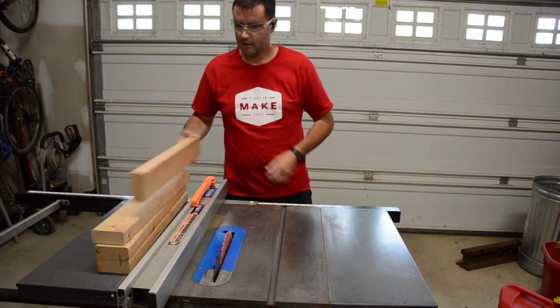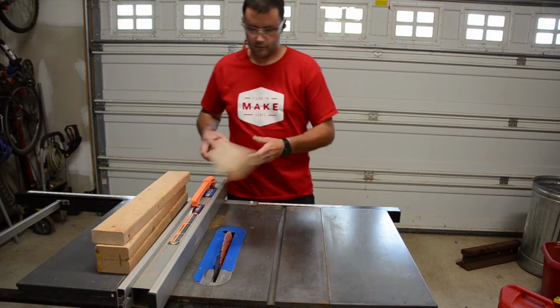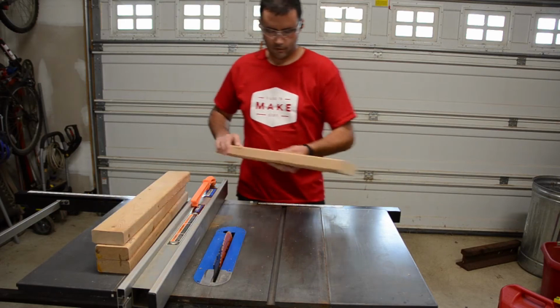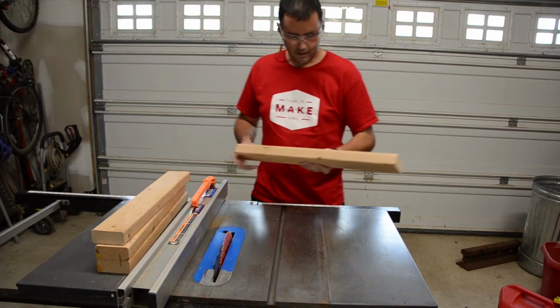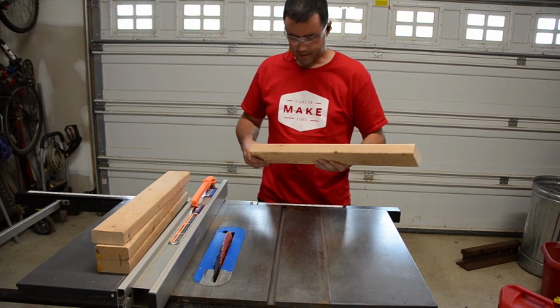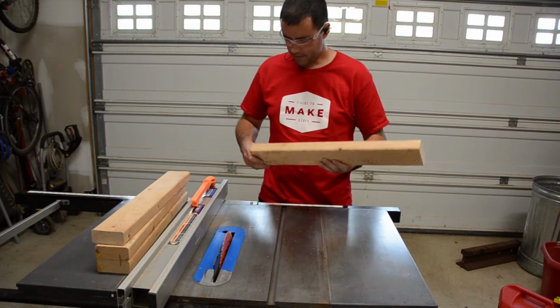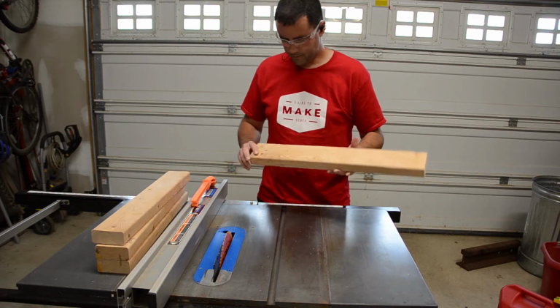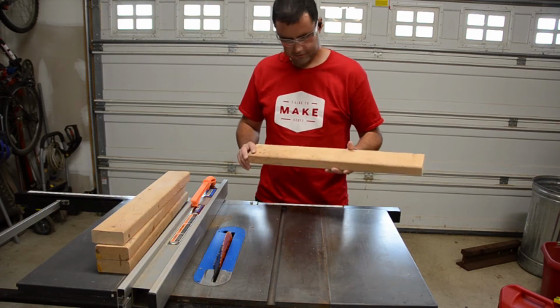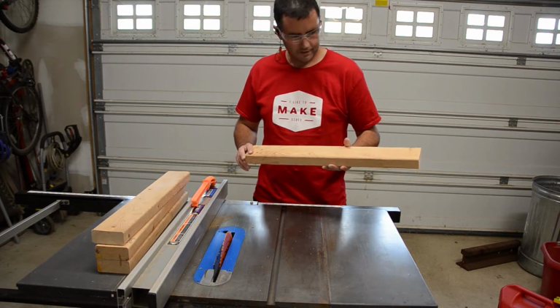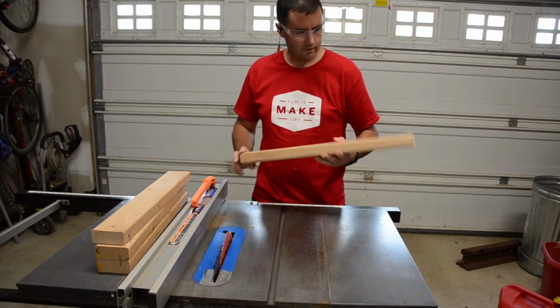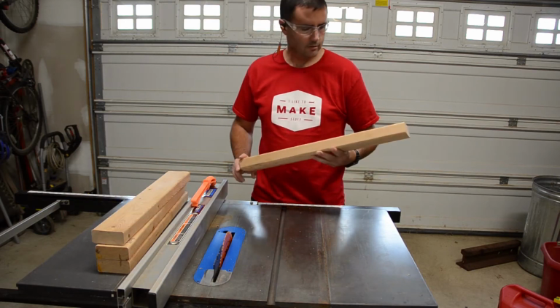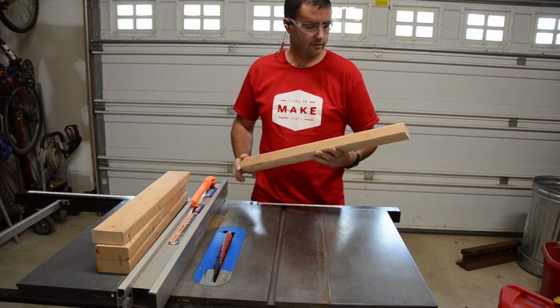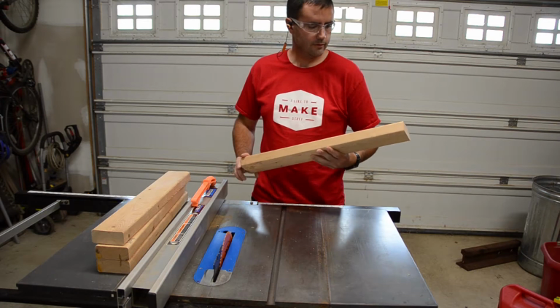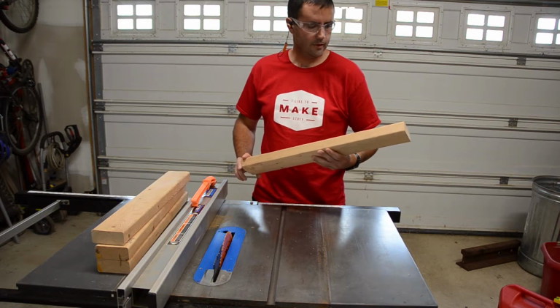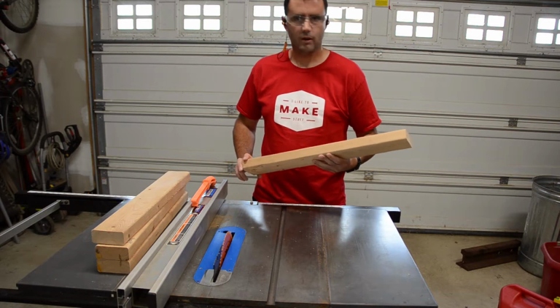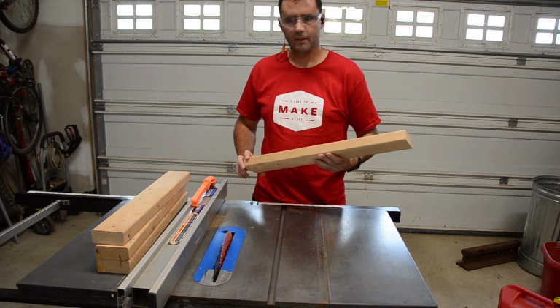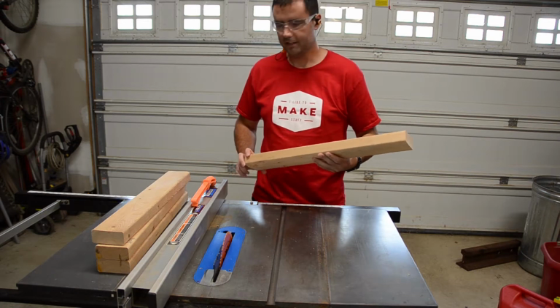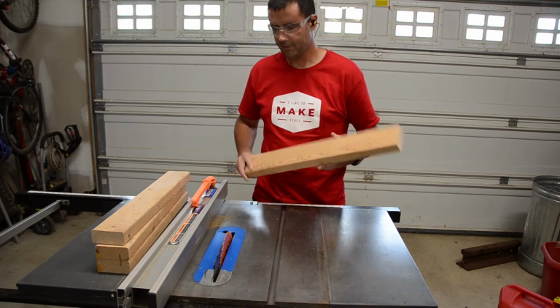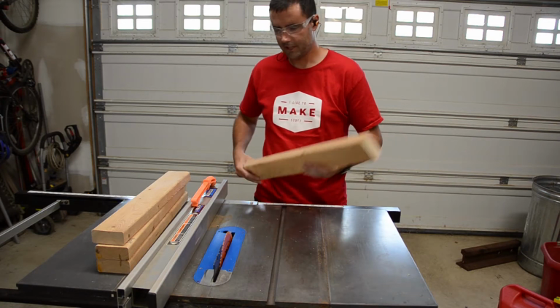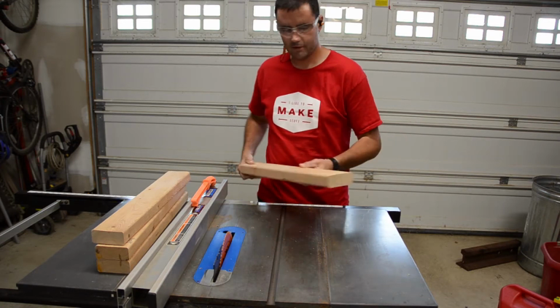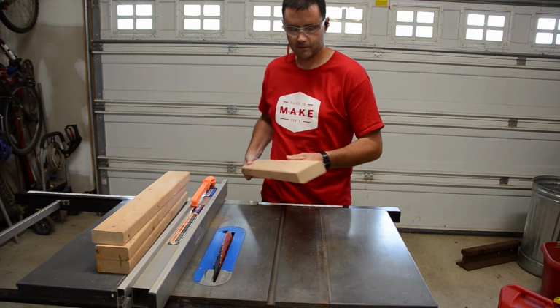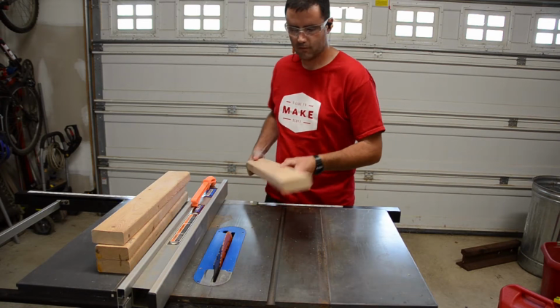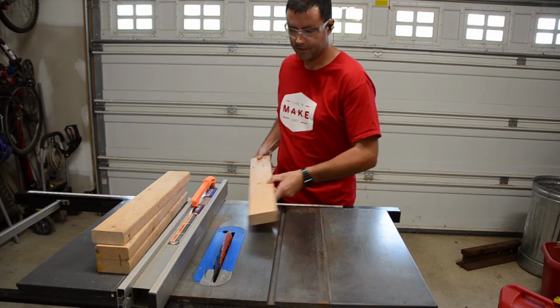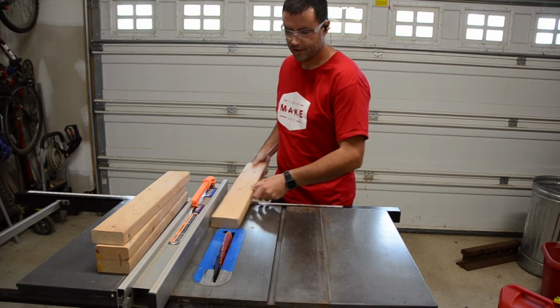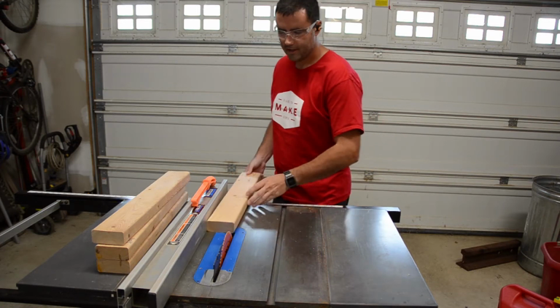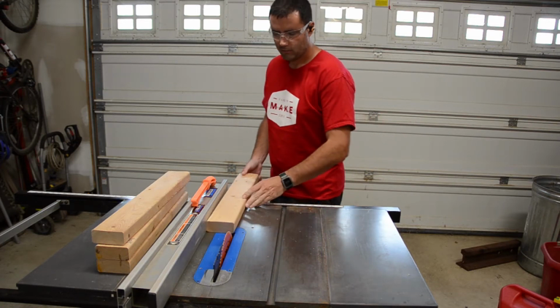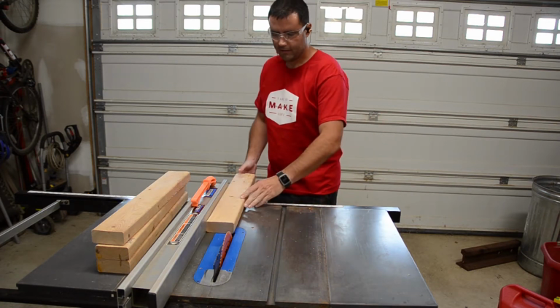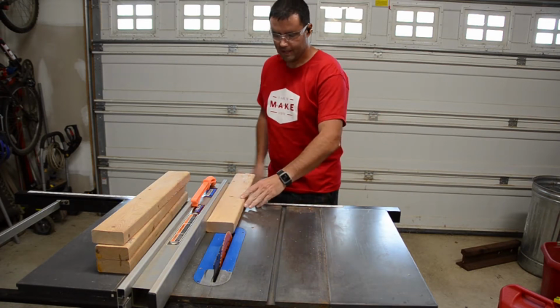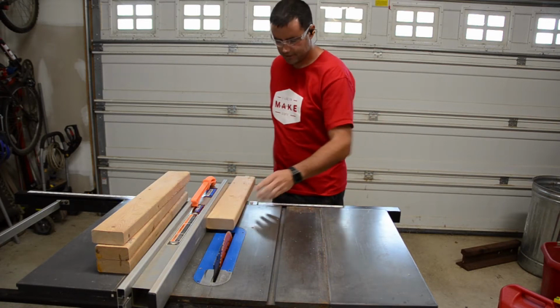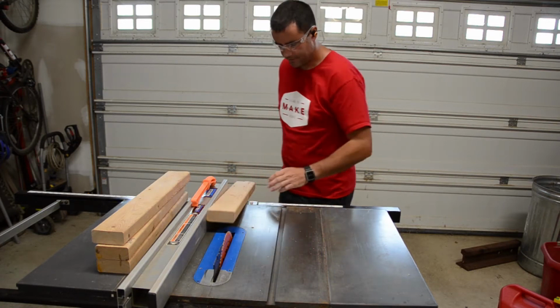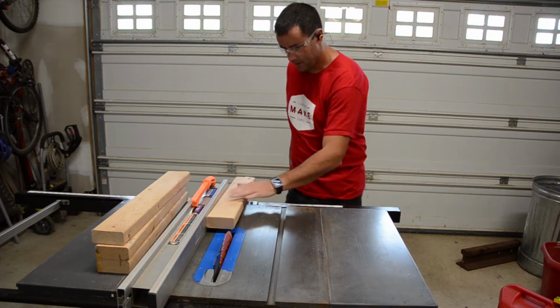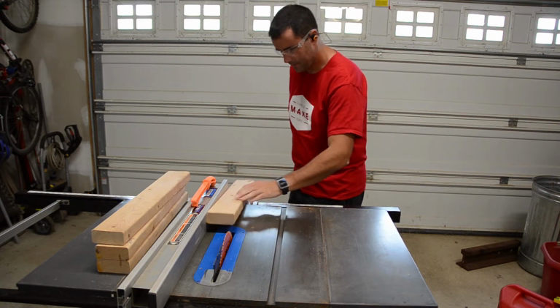I've already cut my 2x4s down to 2-foot rough lengths. The first thing I'm going to do is rip the rounded edges off all of them.